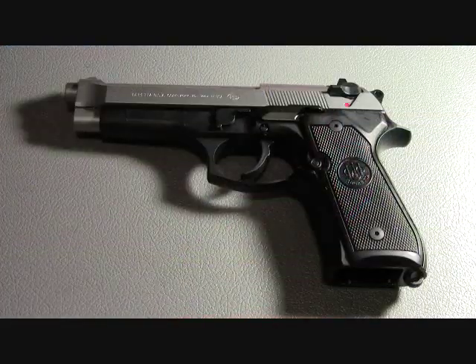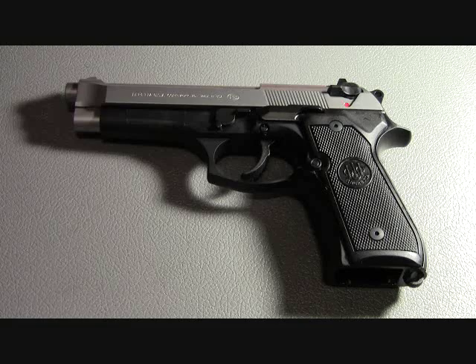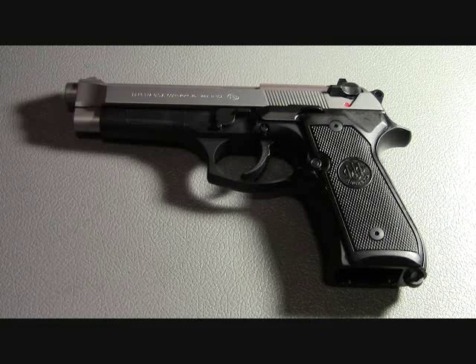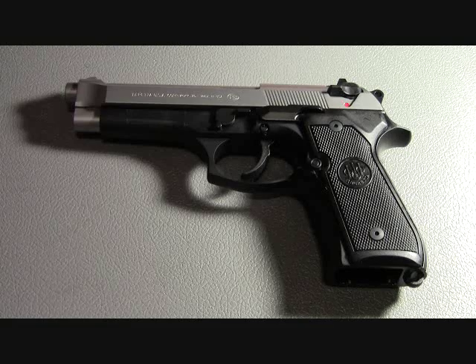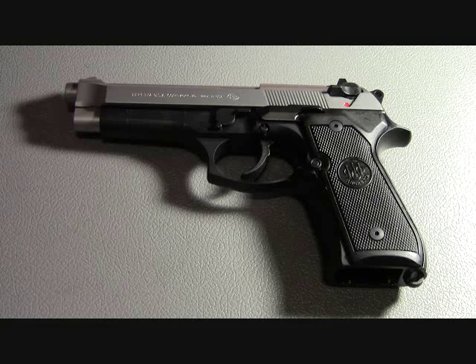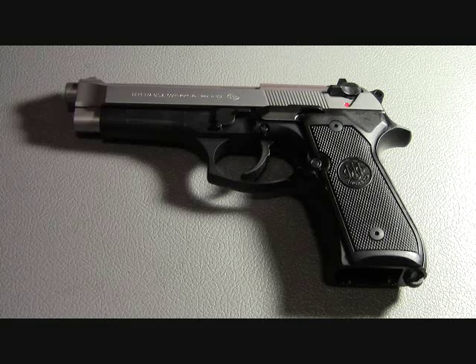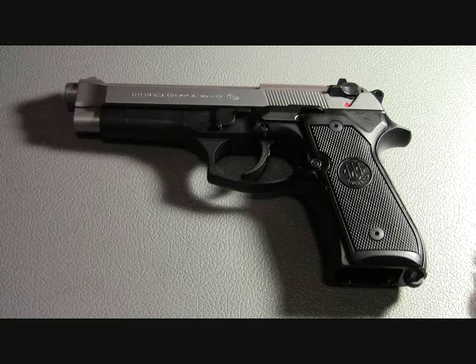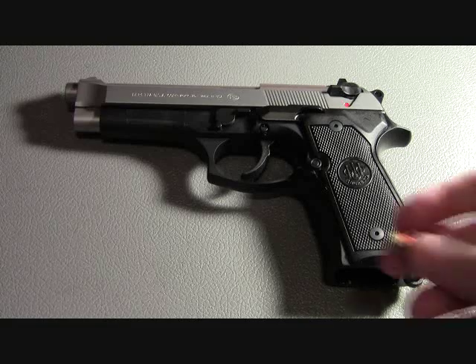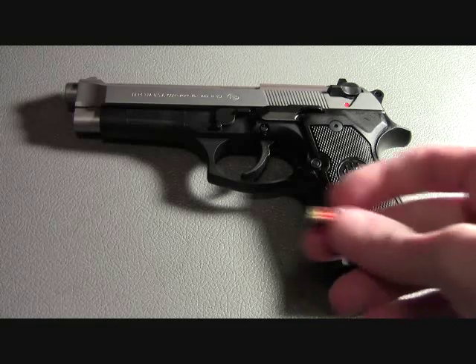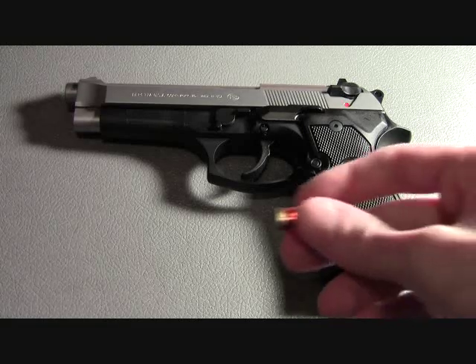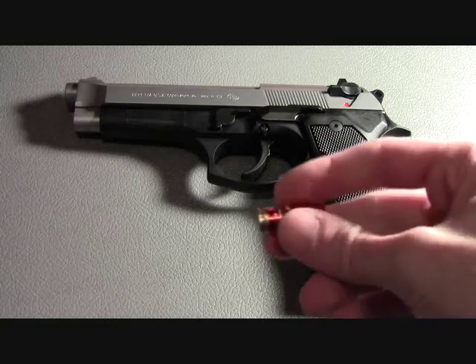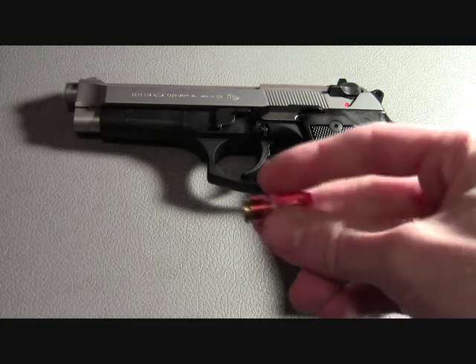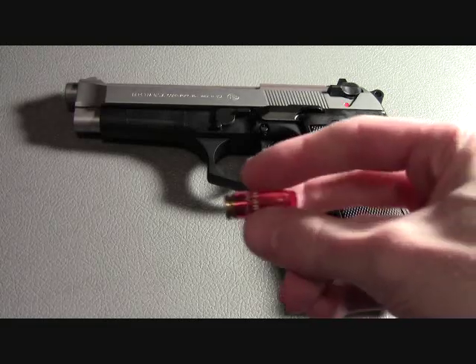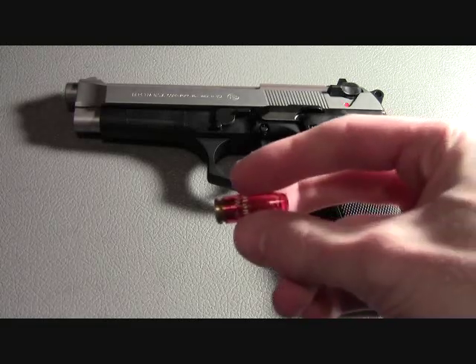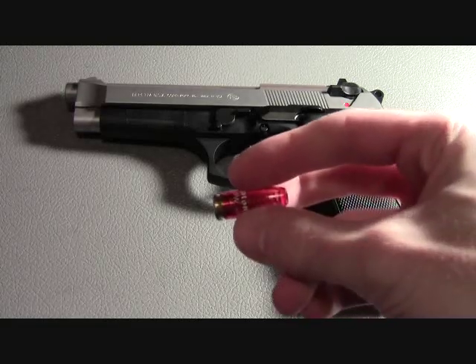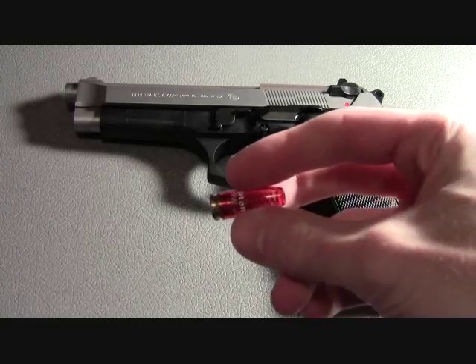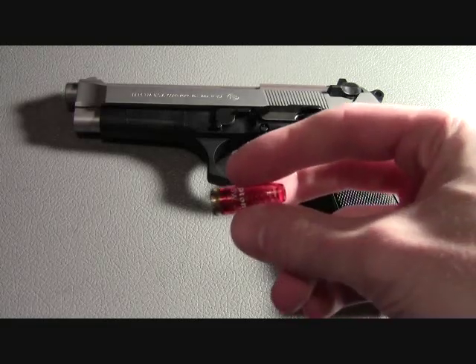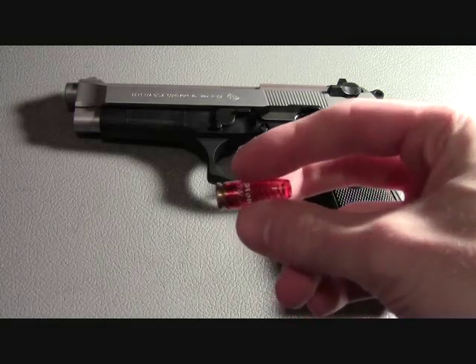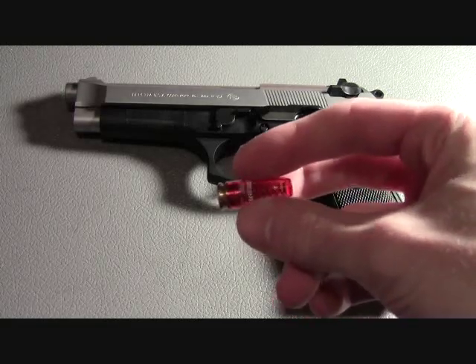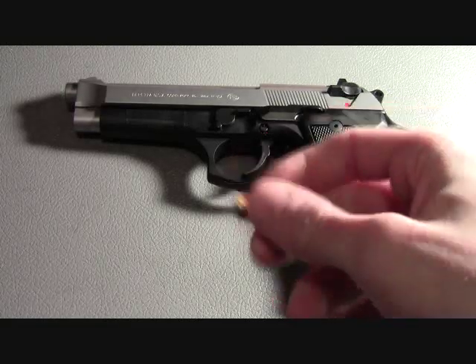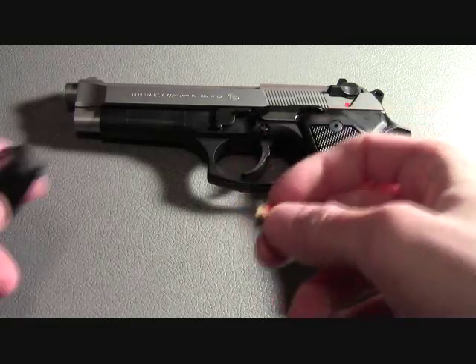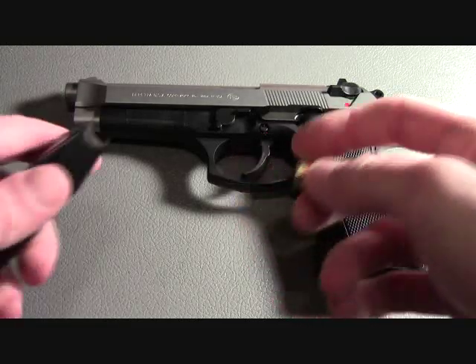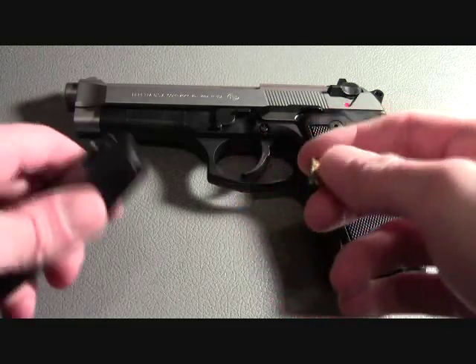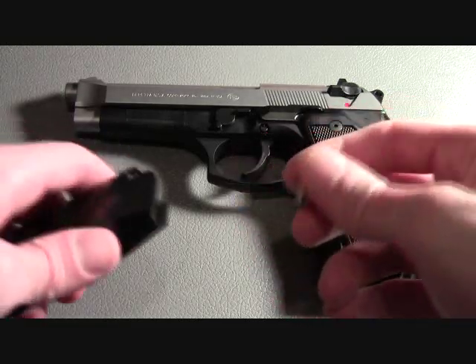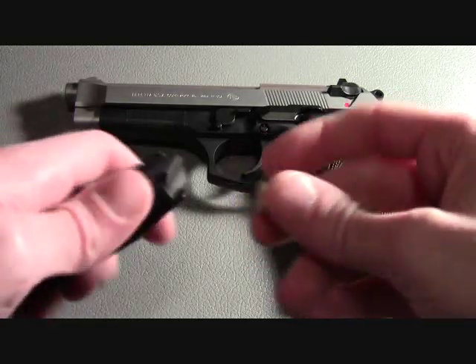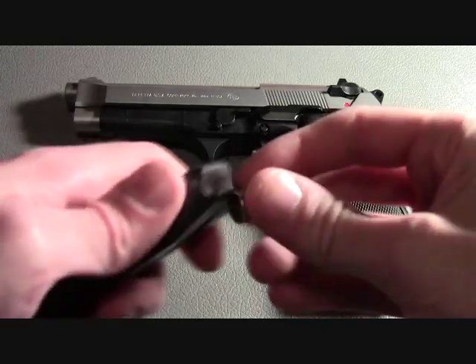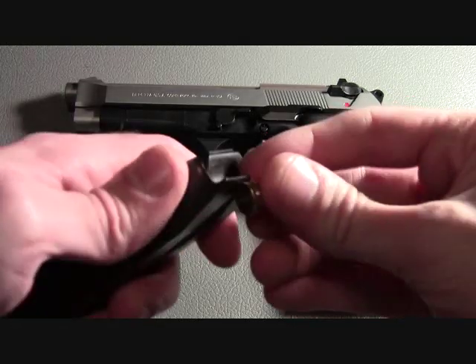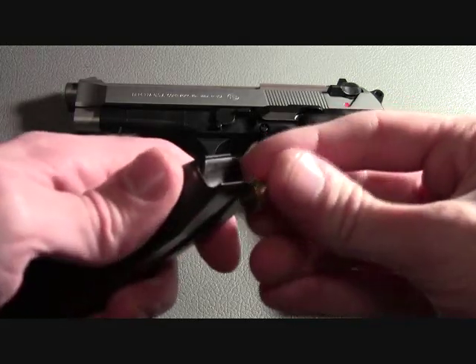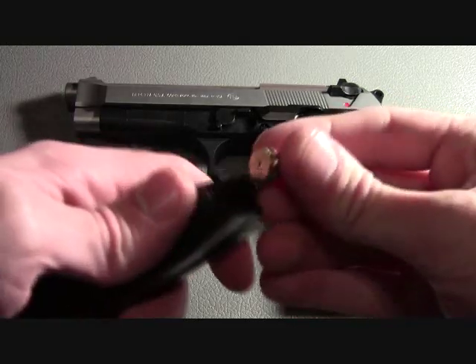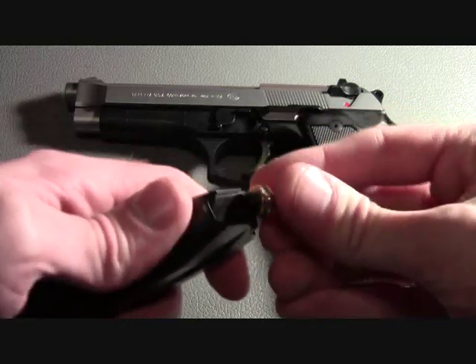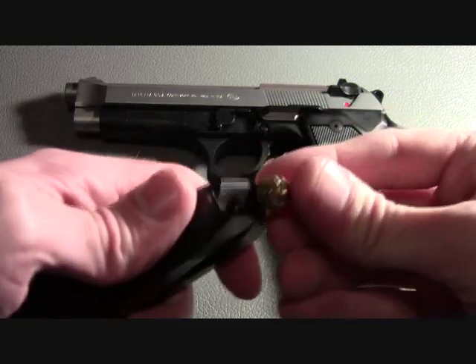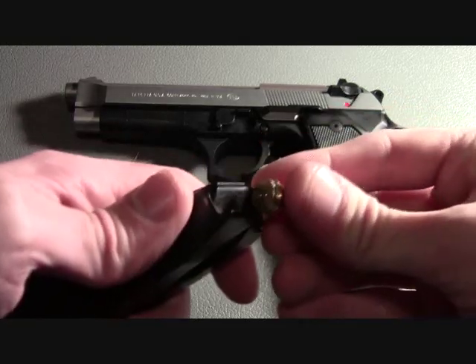With the use of a snap cap, I am going to demonstrate some of the safety features of the firearm.